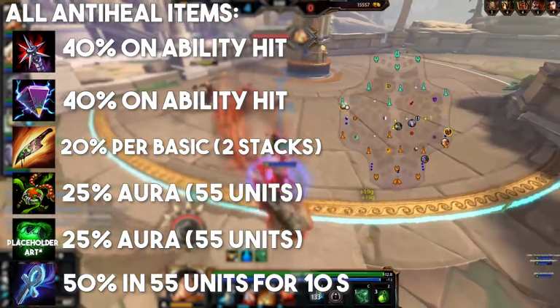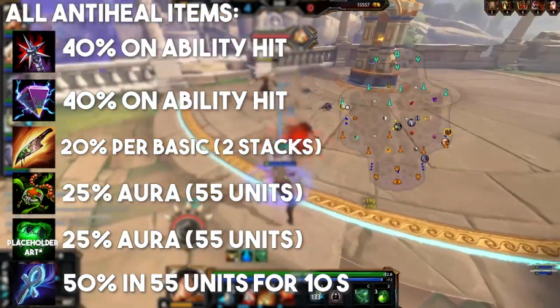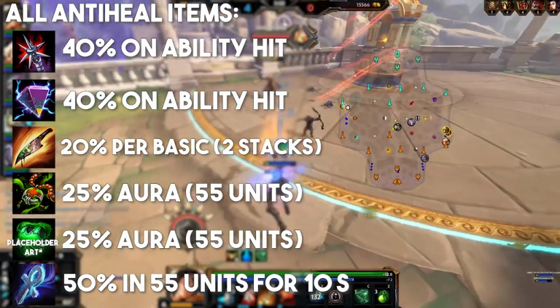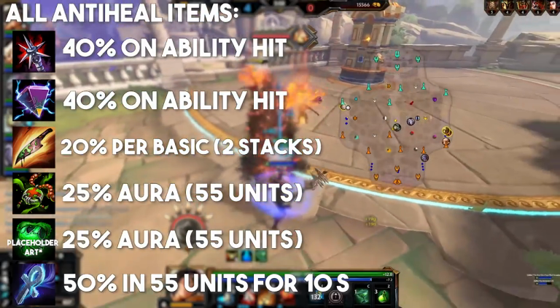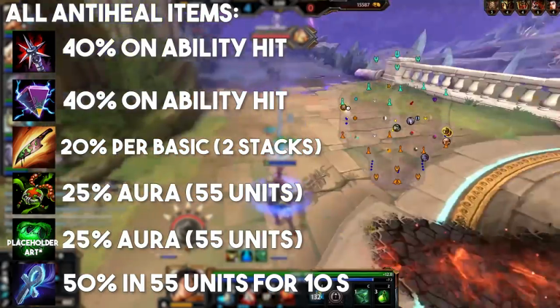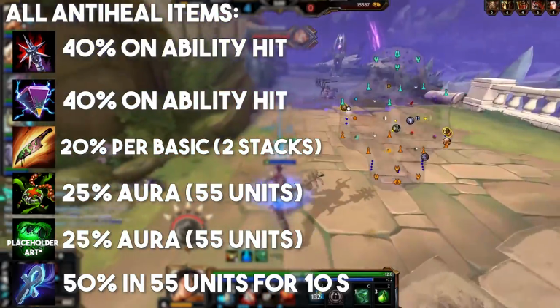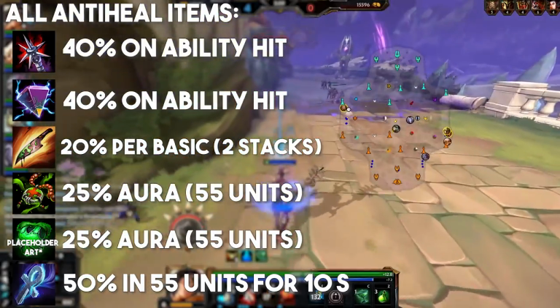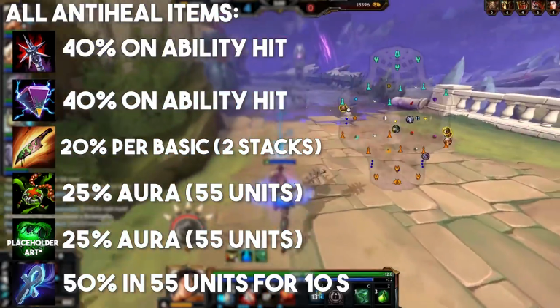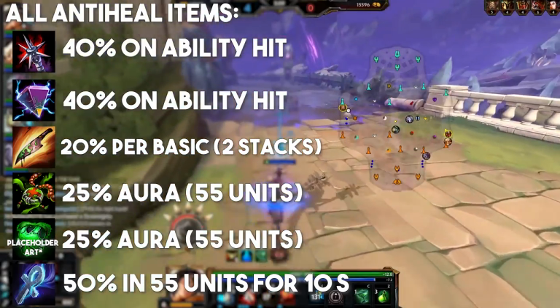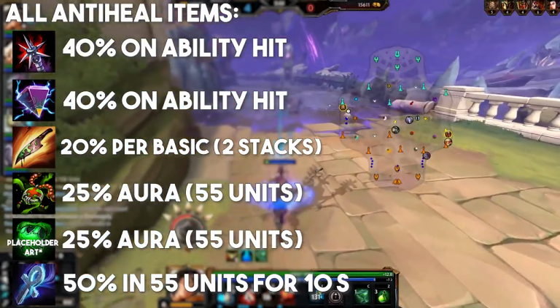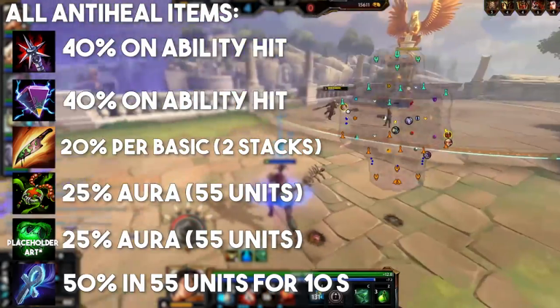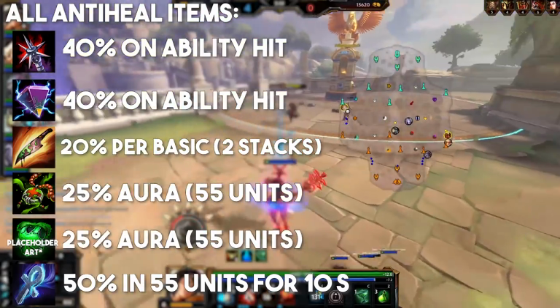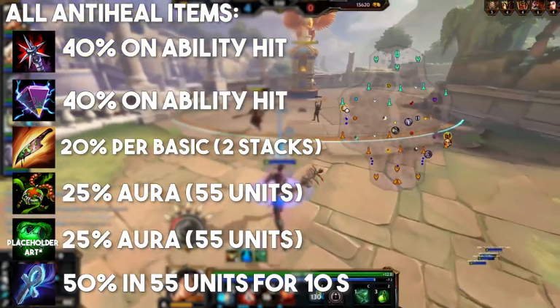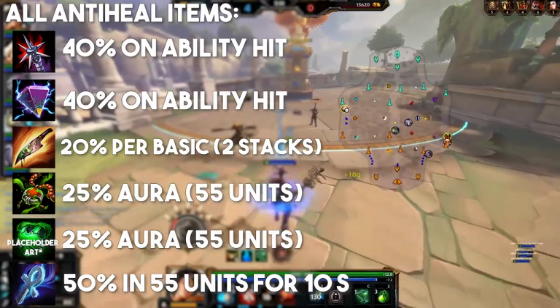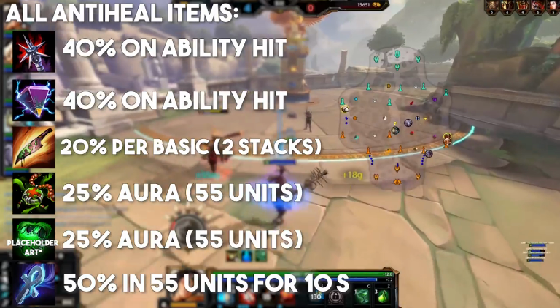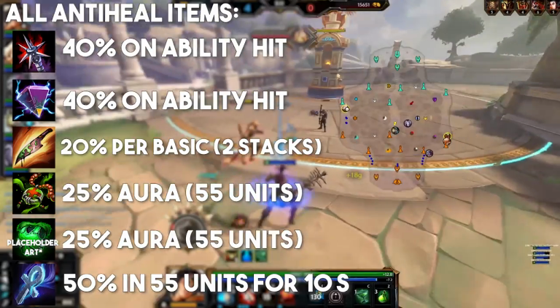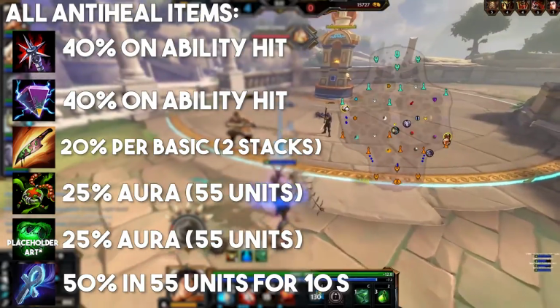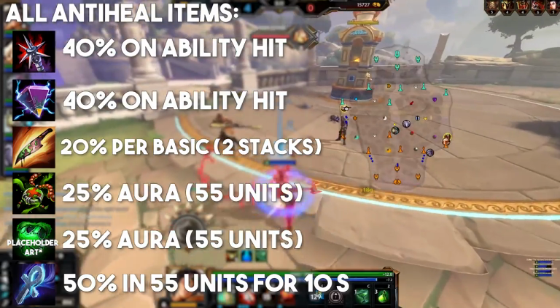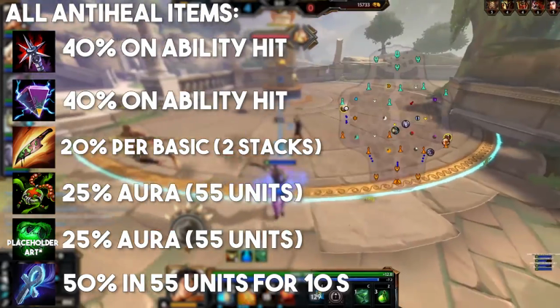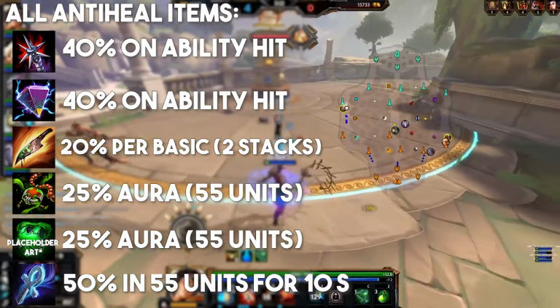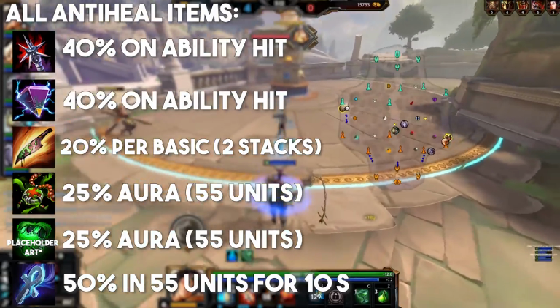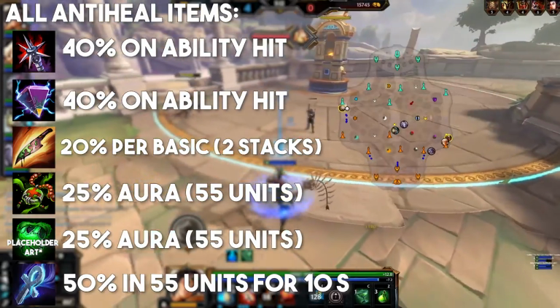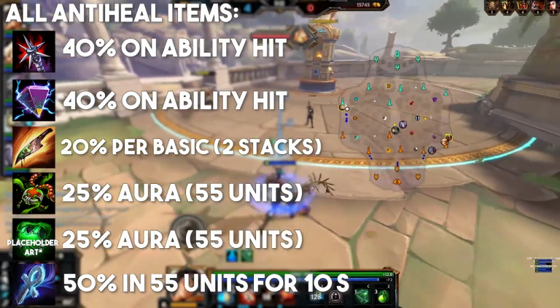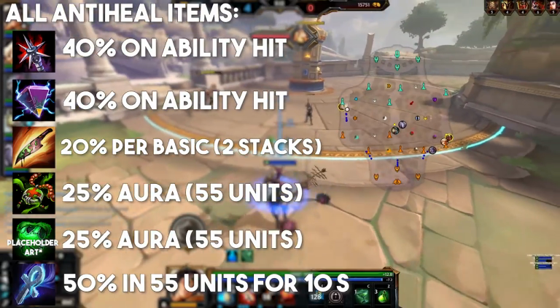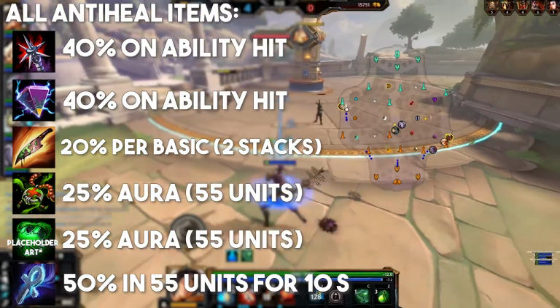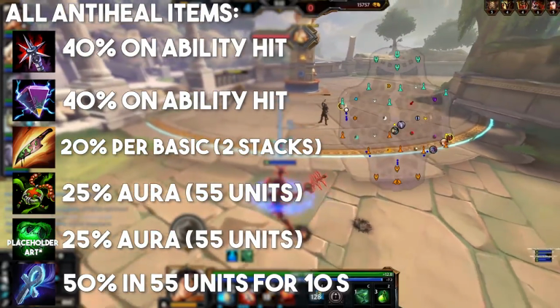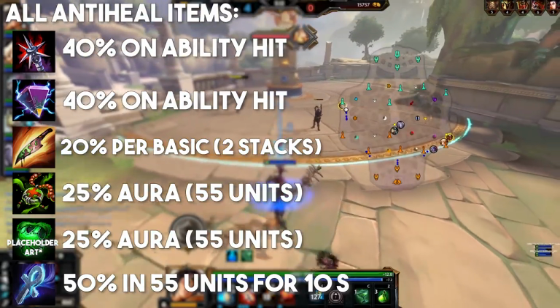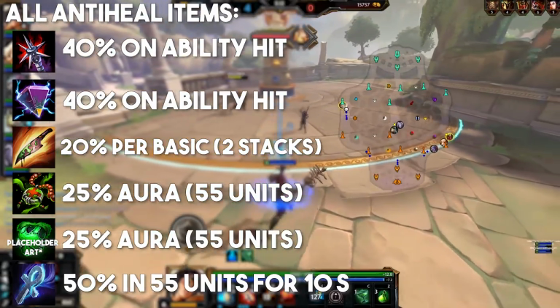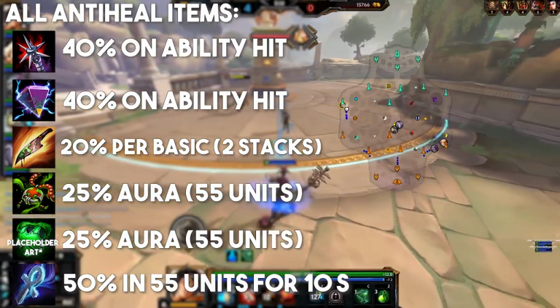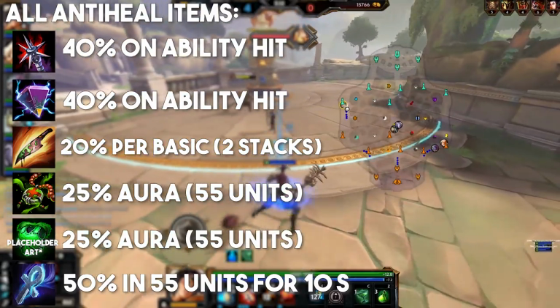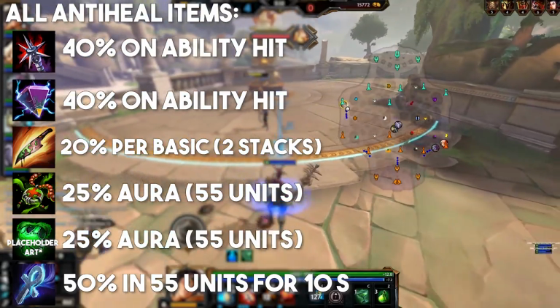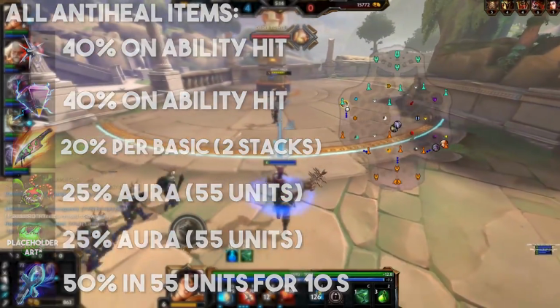The upgrade for Cursed Ankh also makes enemies take 20% more damage if they are affected by an ability heal while the relic is active.